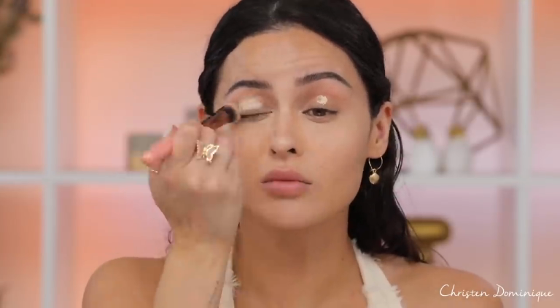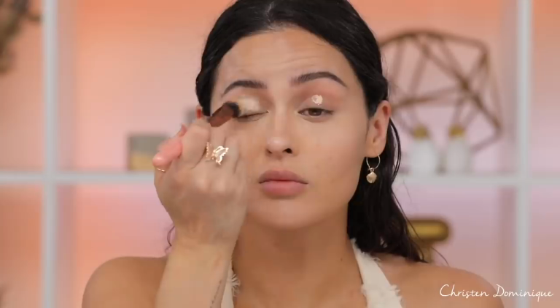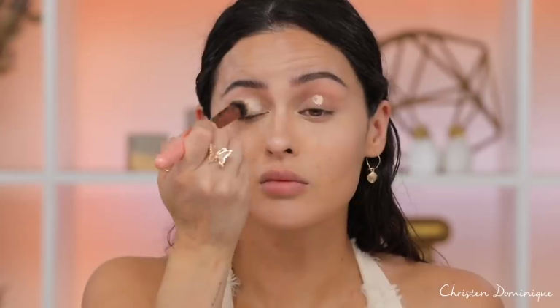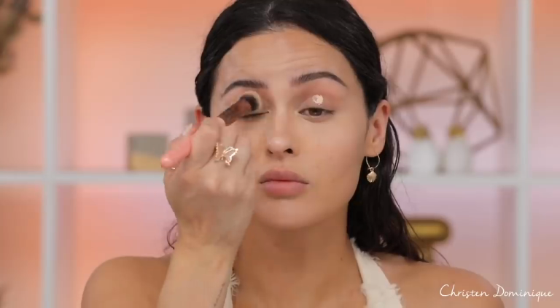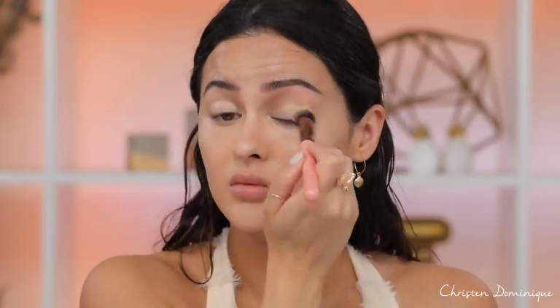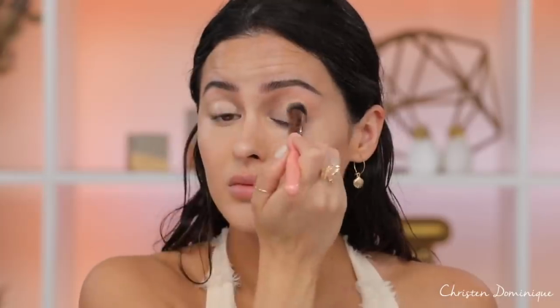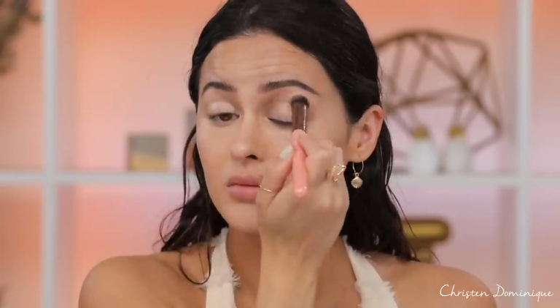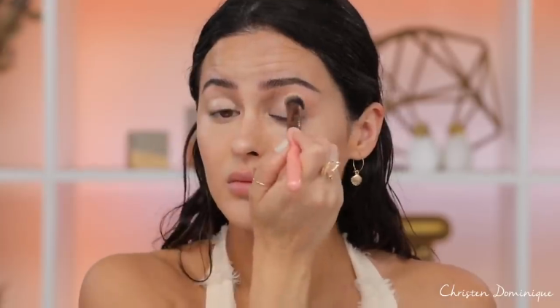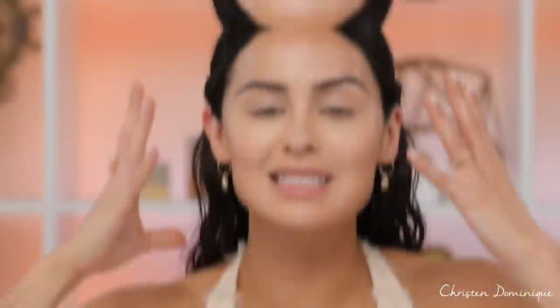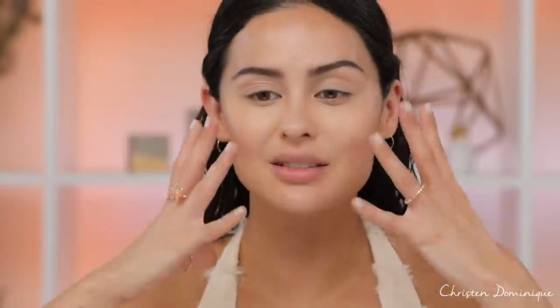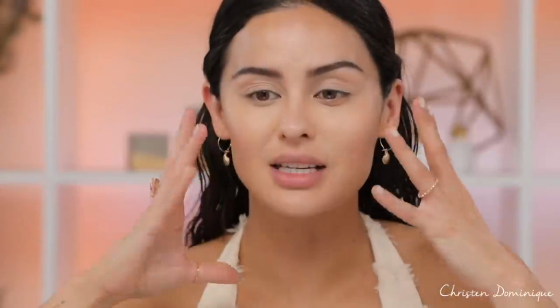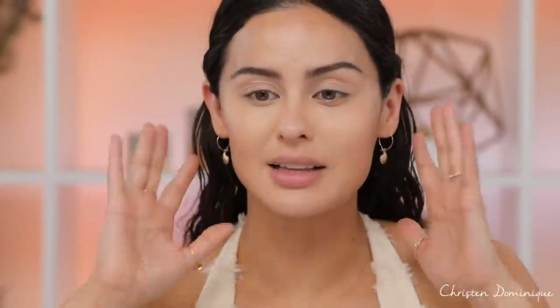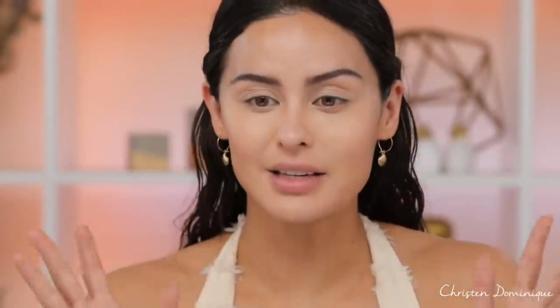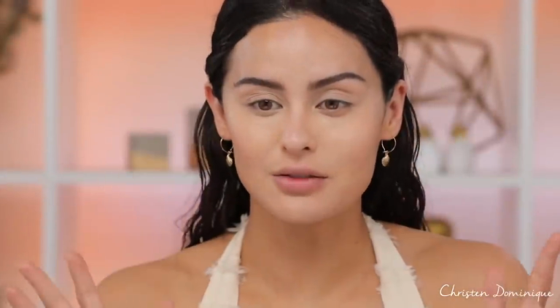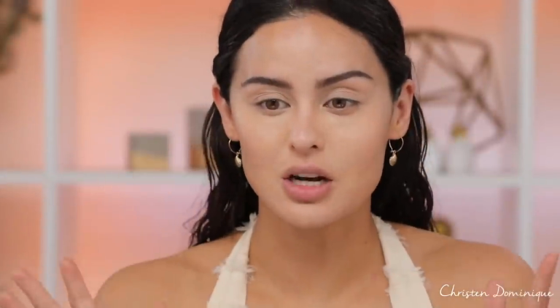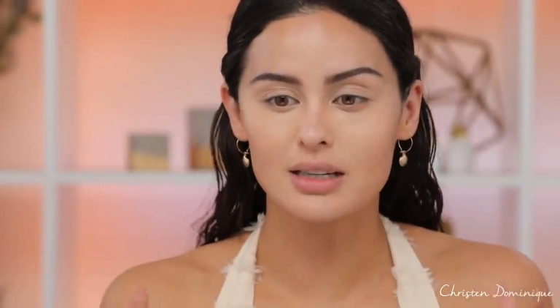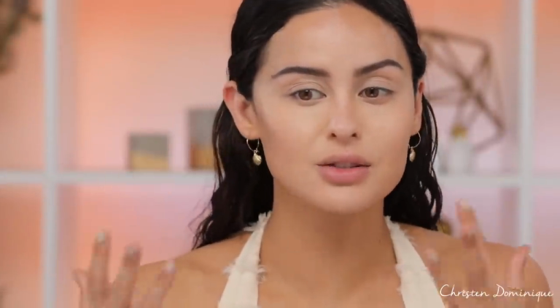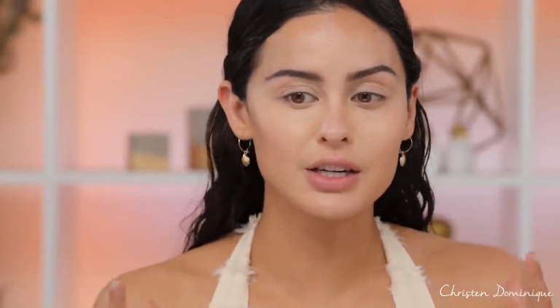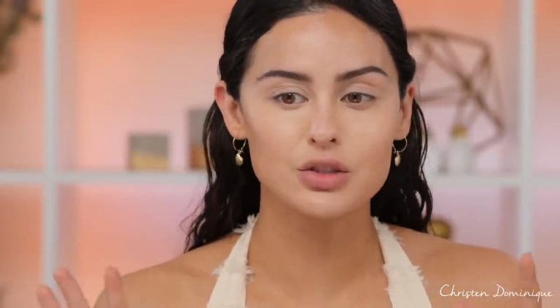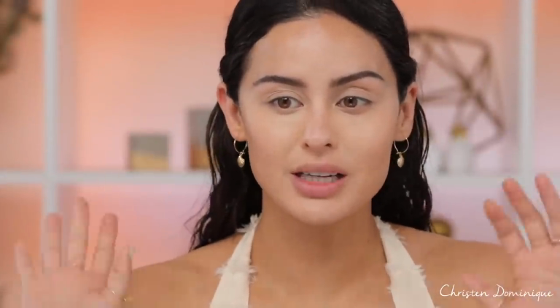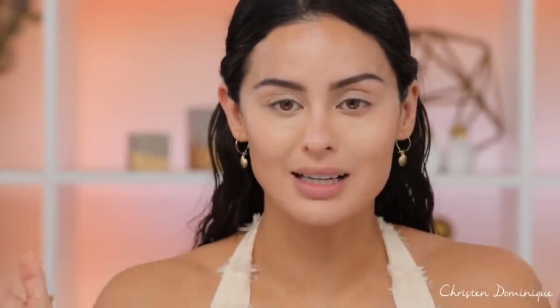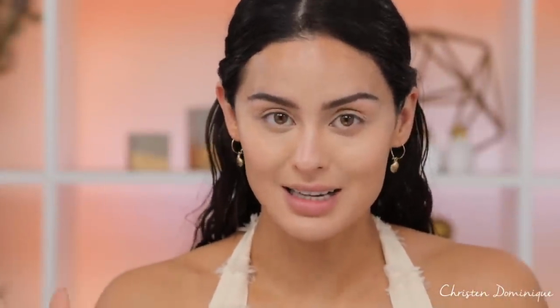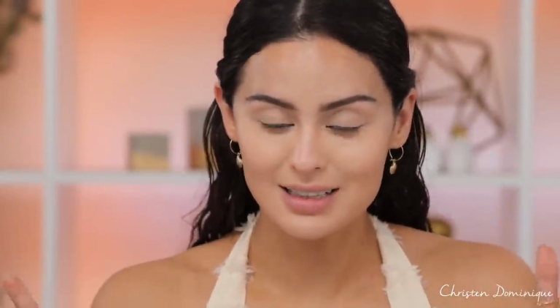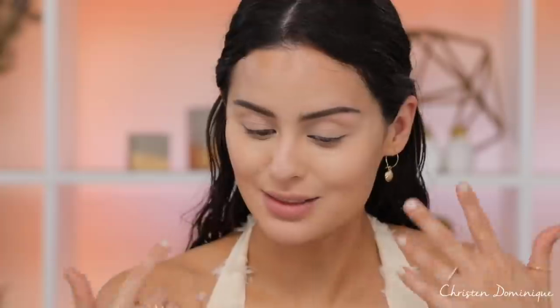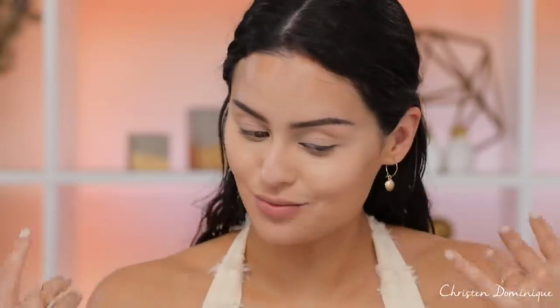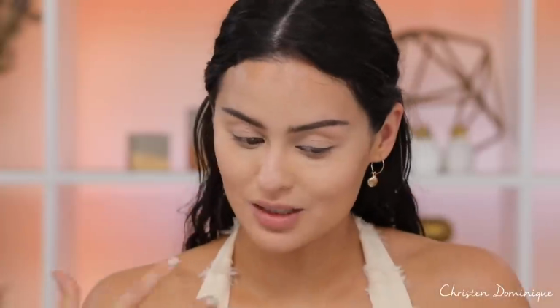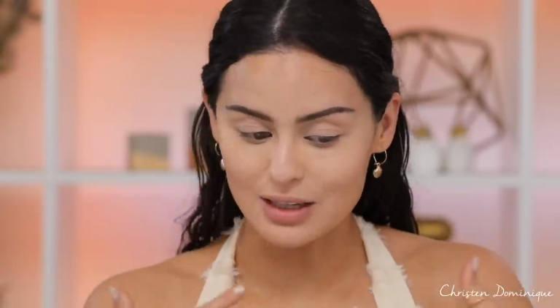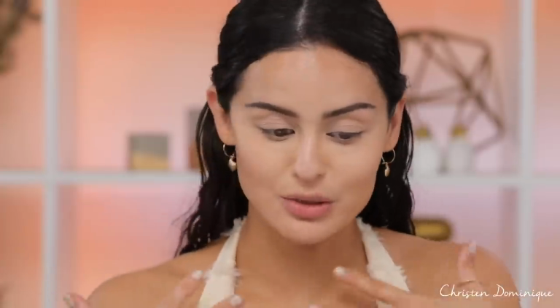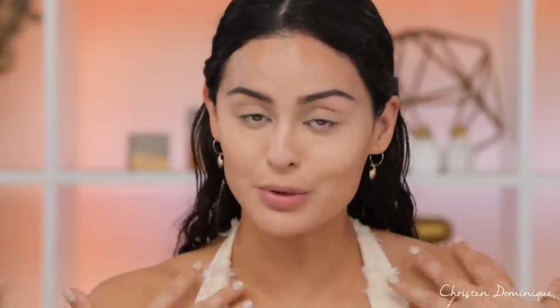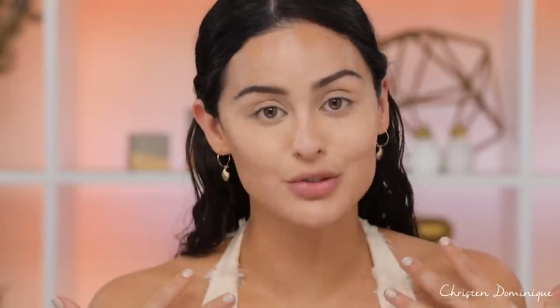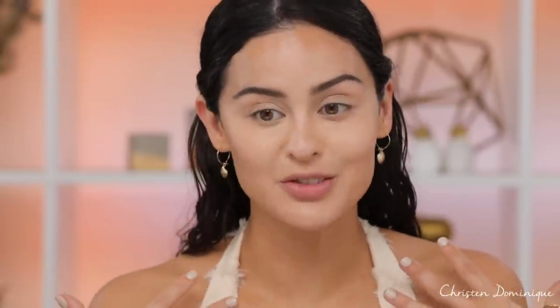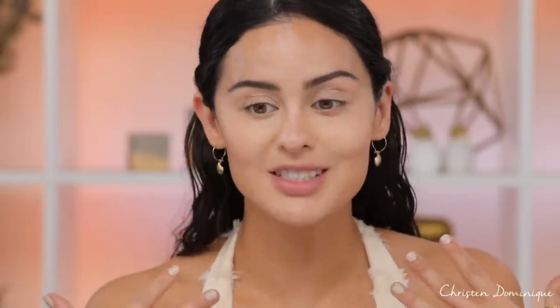Softly tapping the brush over the concealer gives you so much more control over the coverage and the shape. Then I go over with a clean beauty sponge to make sure all the edges are nicely blended with no harsh lines. Just to even out my upper lid space, I'm putting a little concealer there as well — not too much. Now that my face is even, it's still very dewy, and that's just my personal preference.